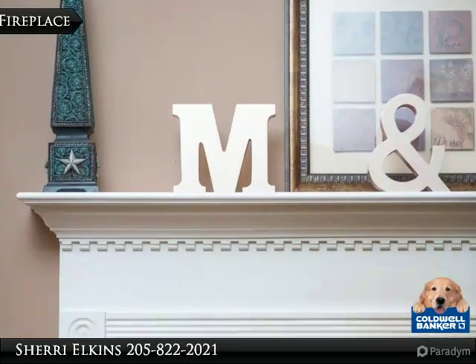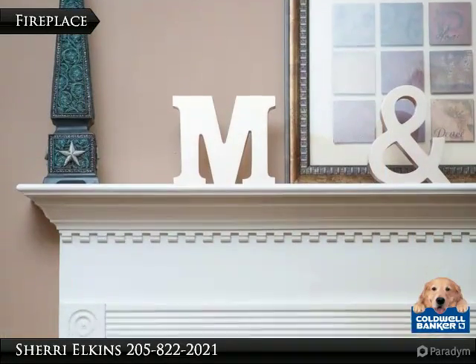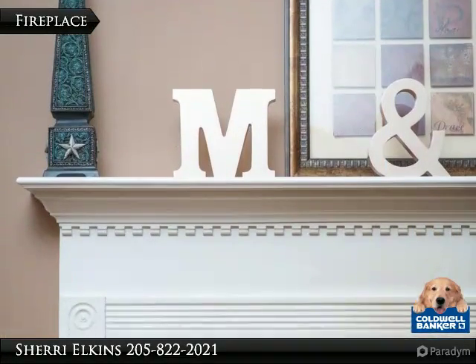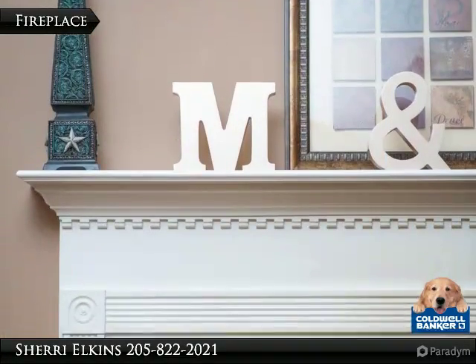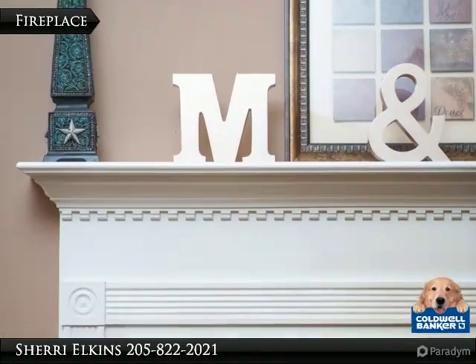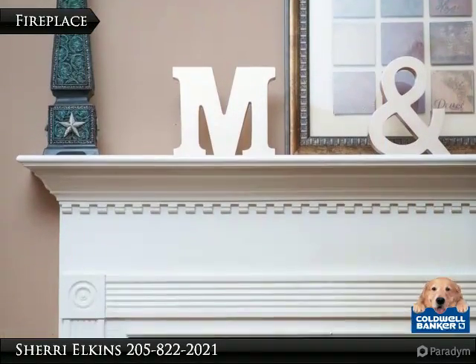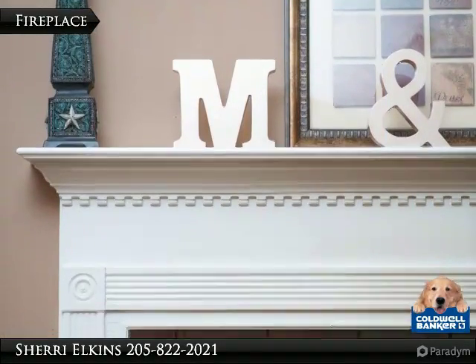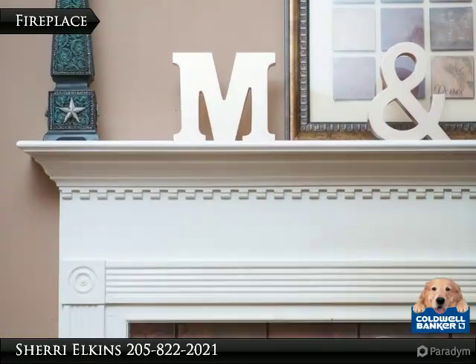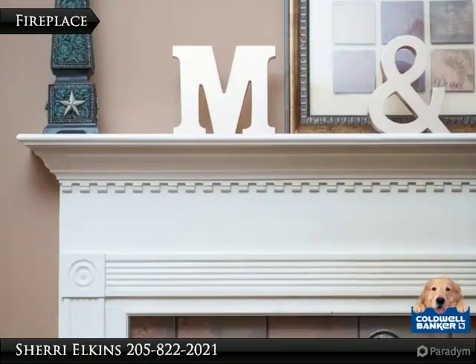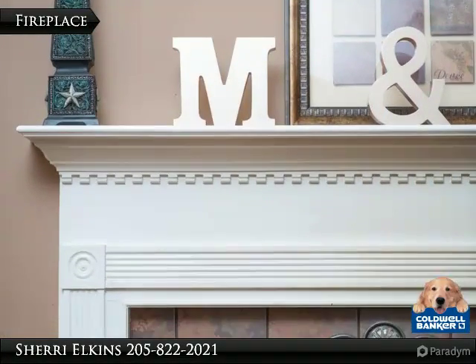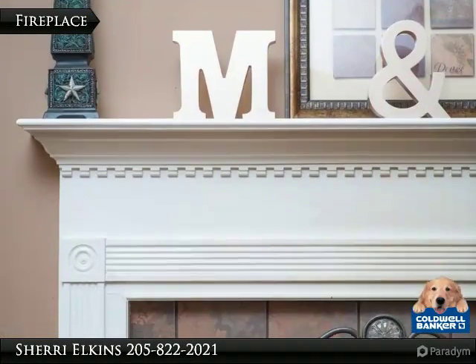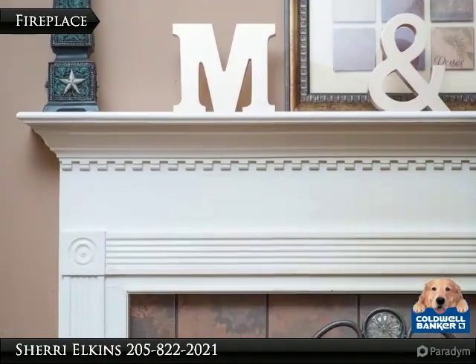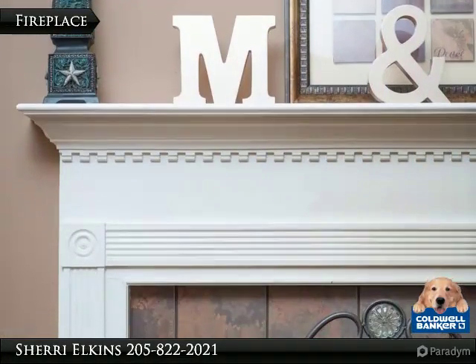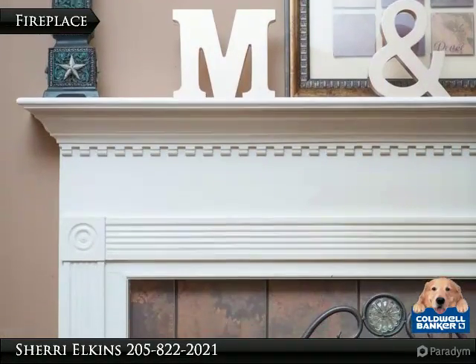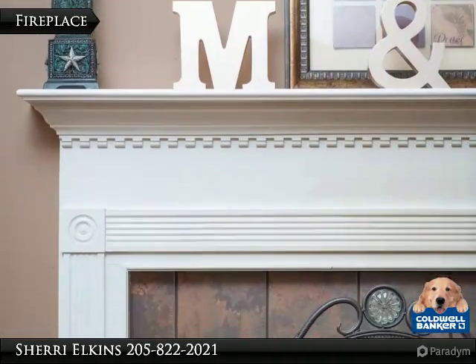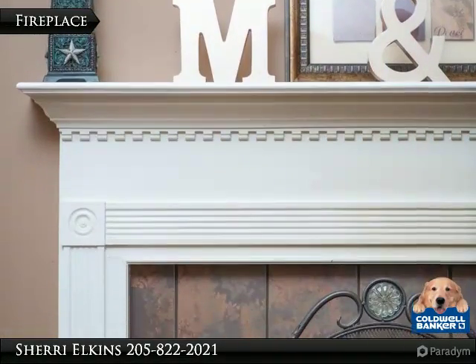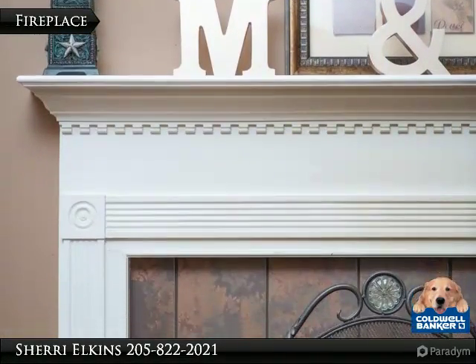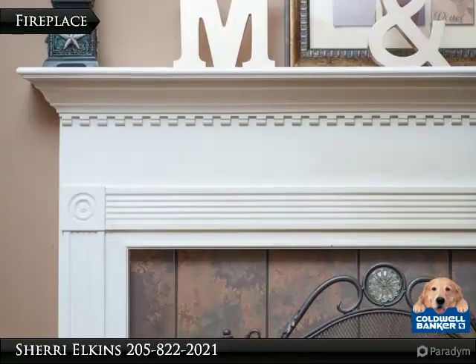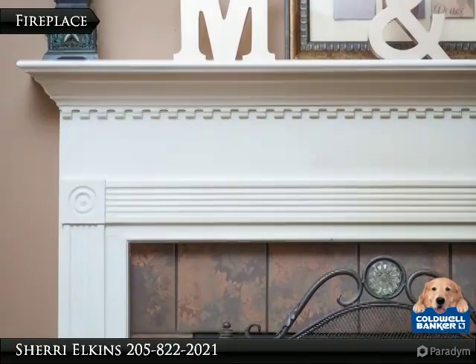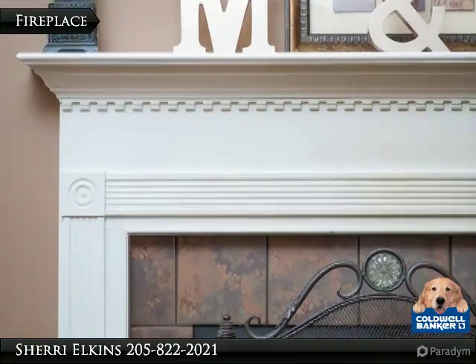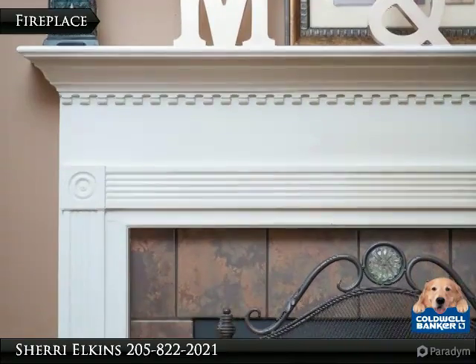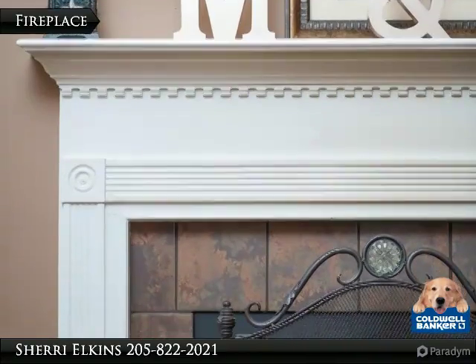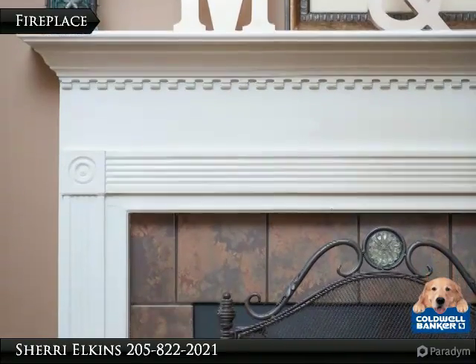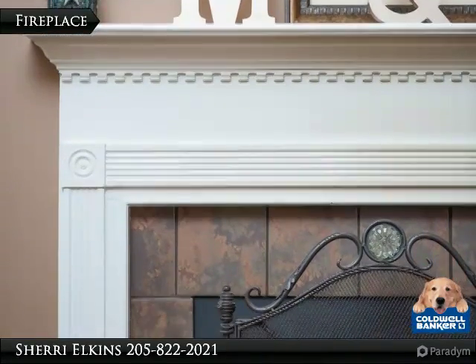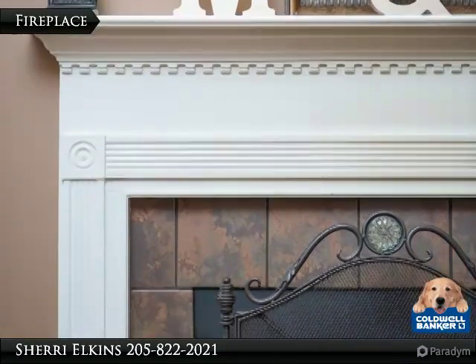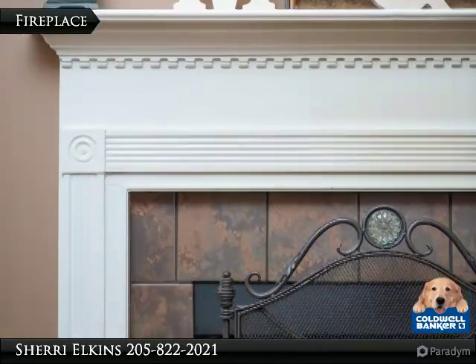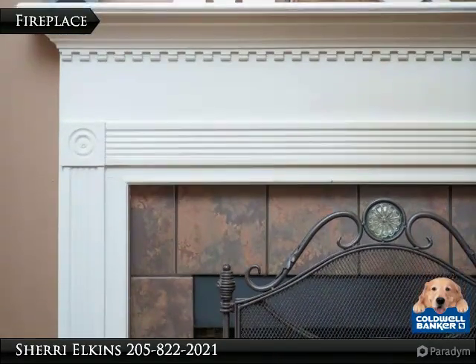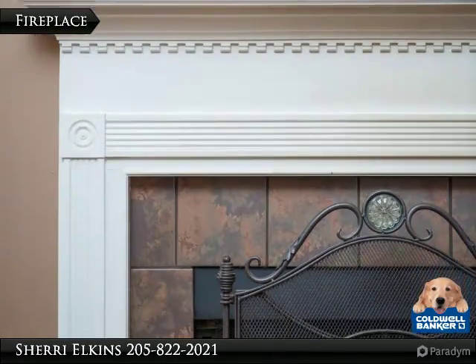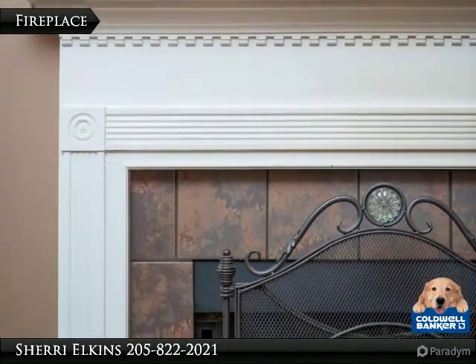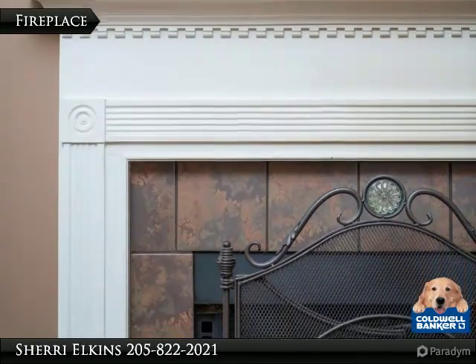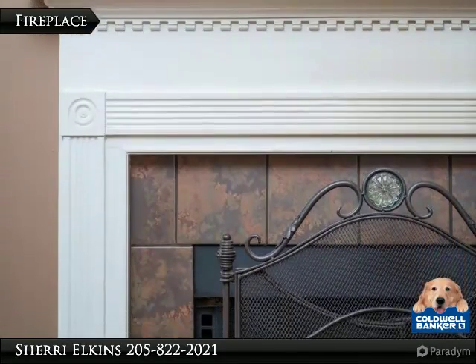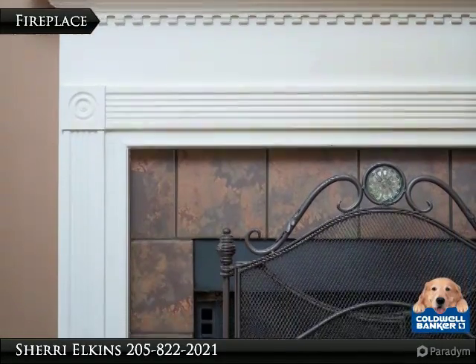There is nice detailing on this wood-burning fireplace, very cozy on chilly days or nights.